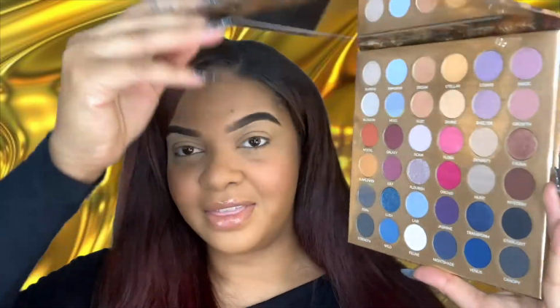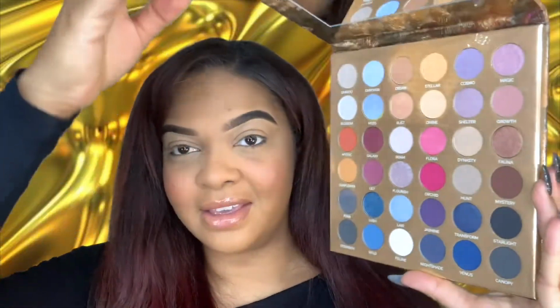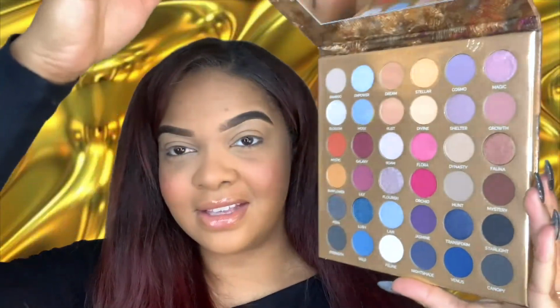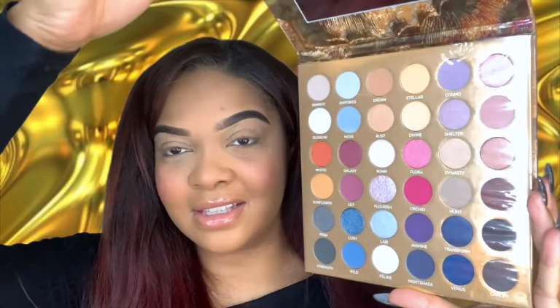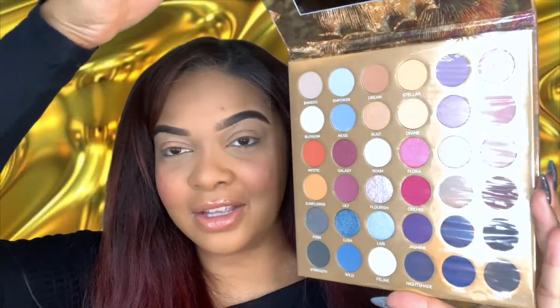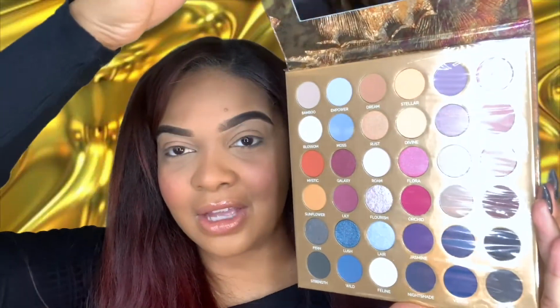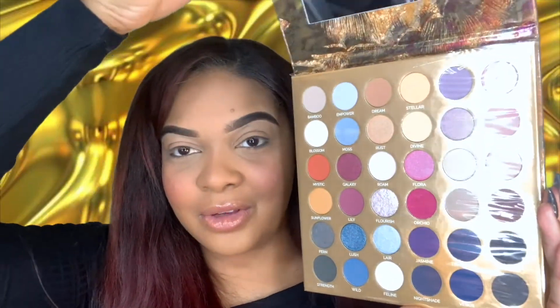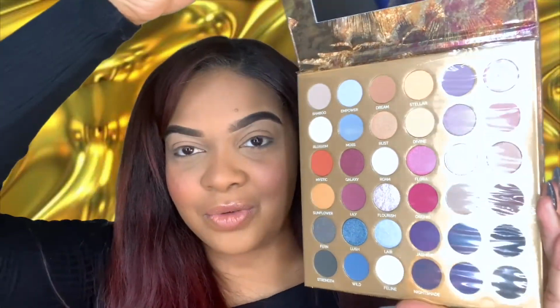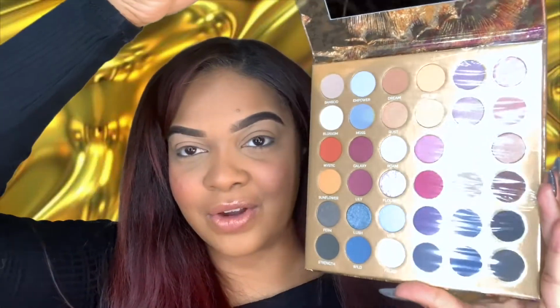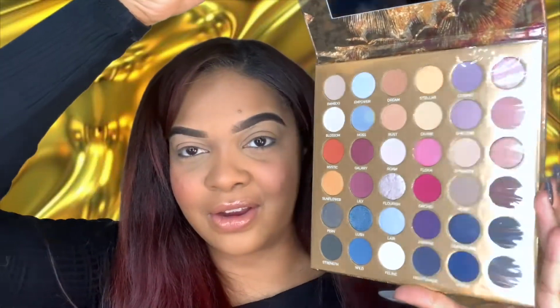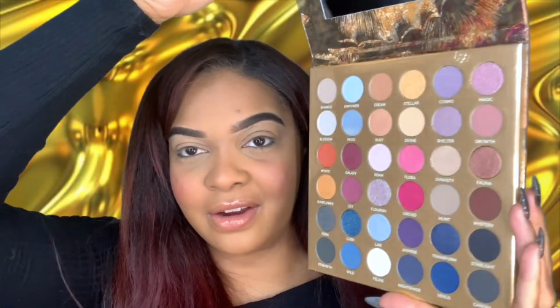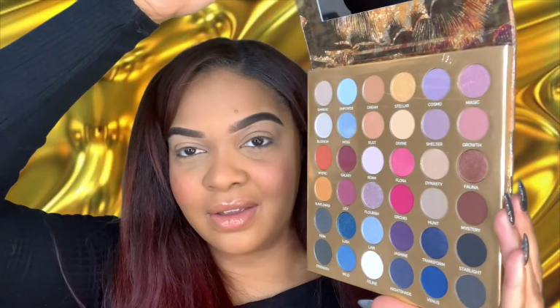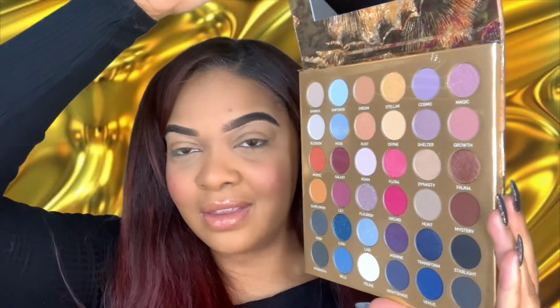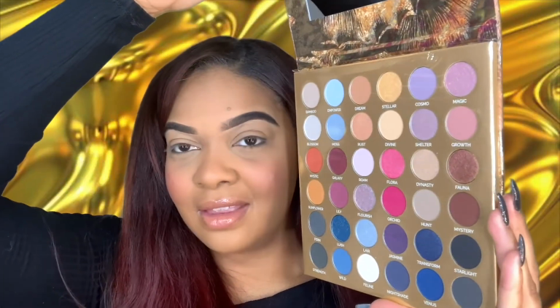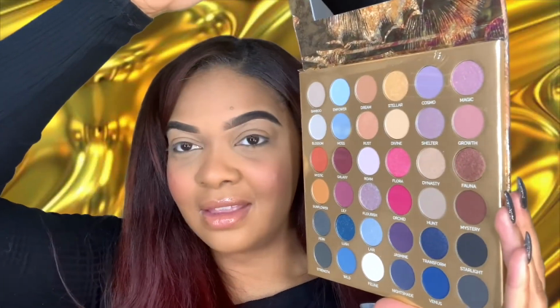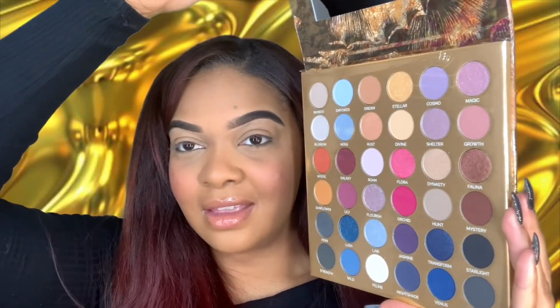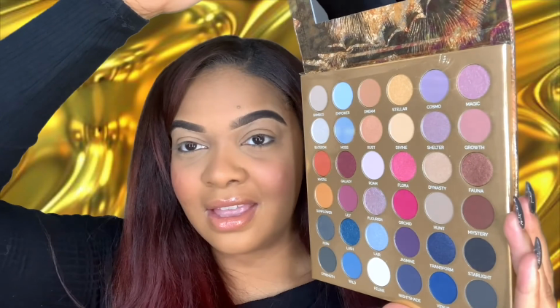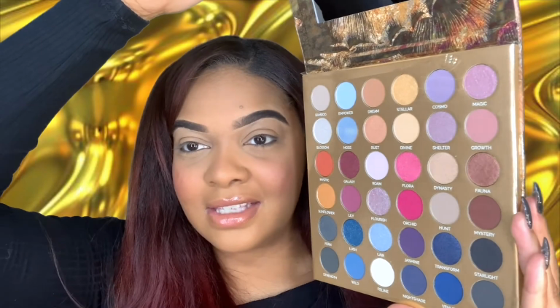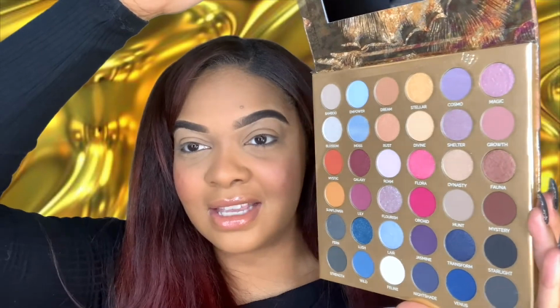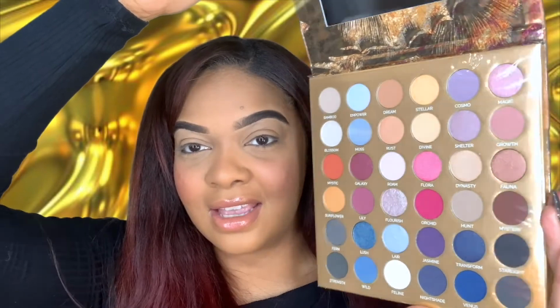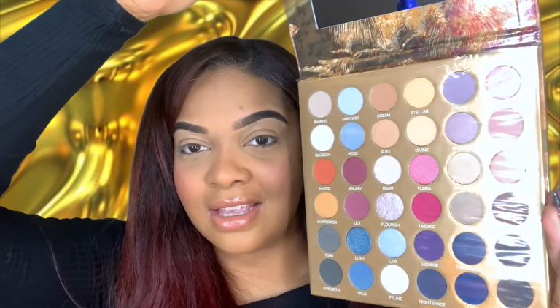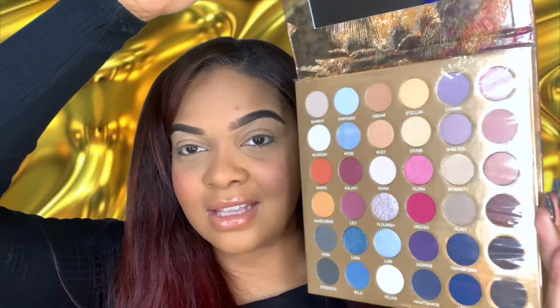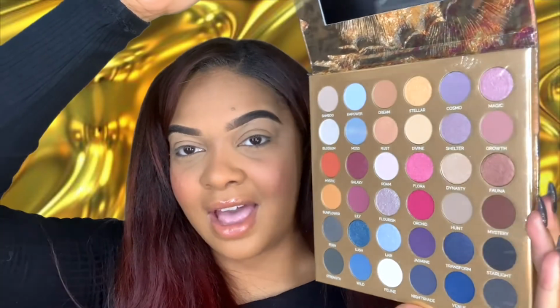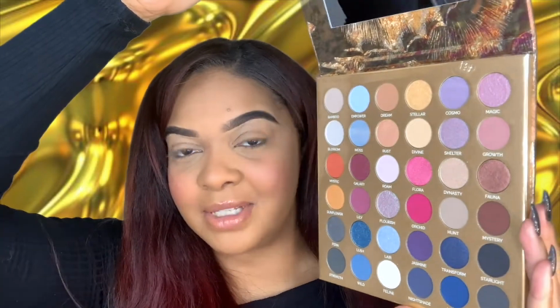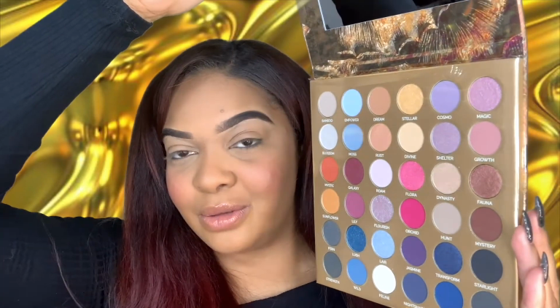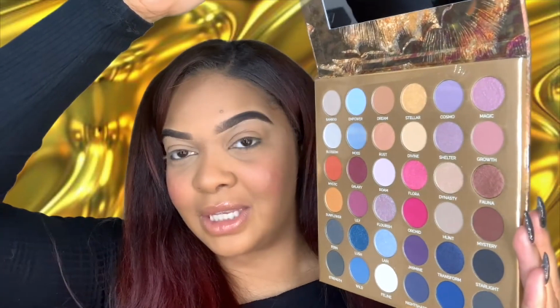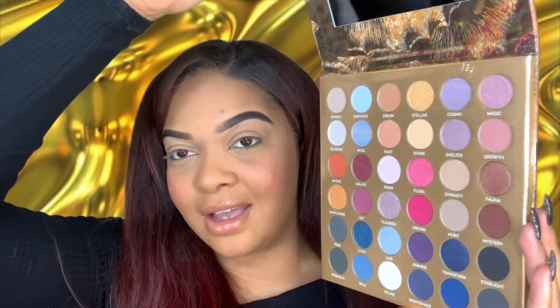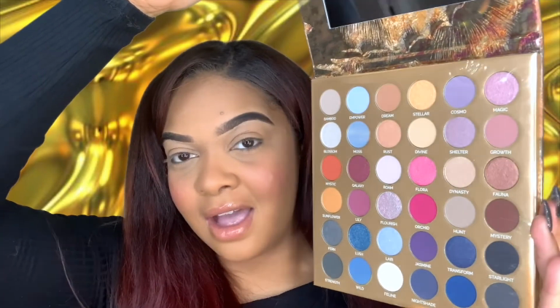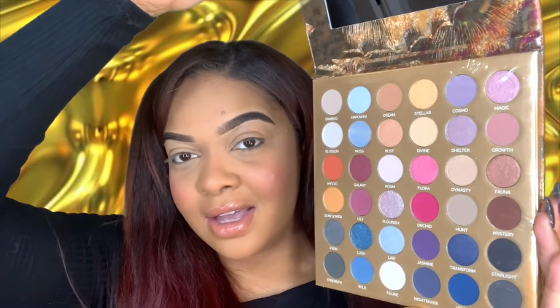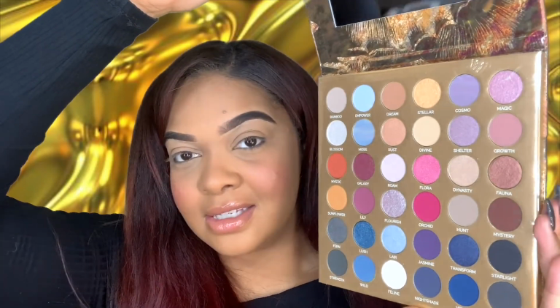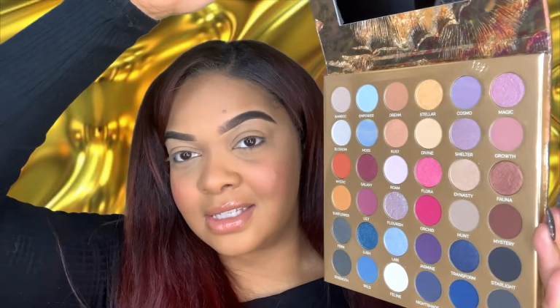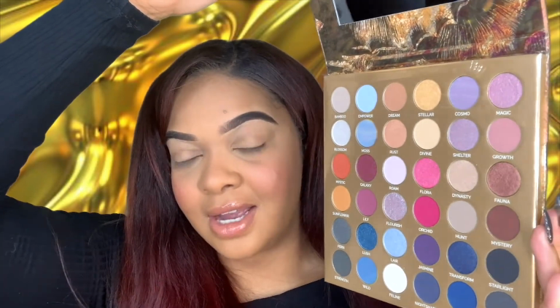Look at the color story on here — it is absolutely stunning.